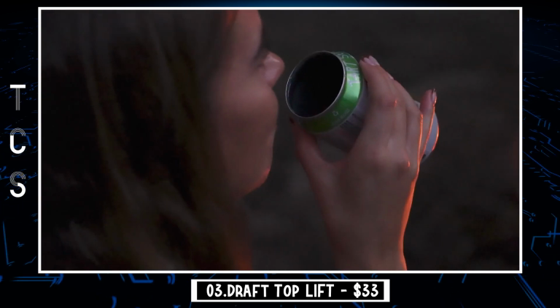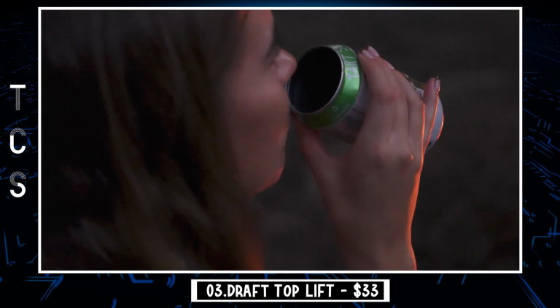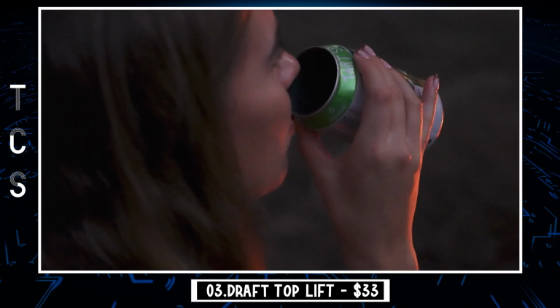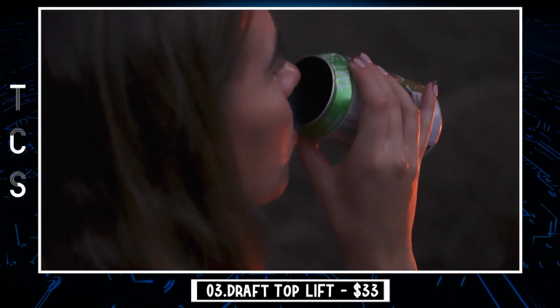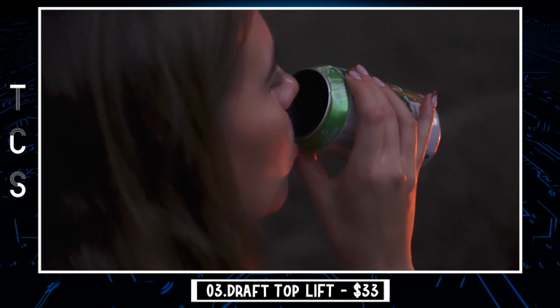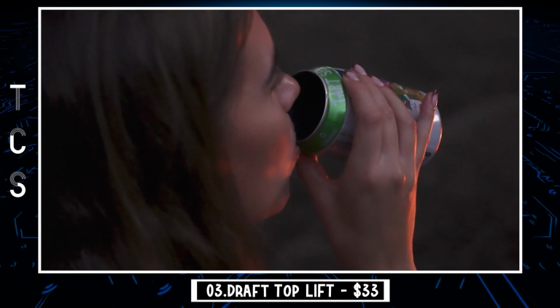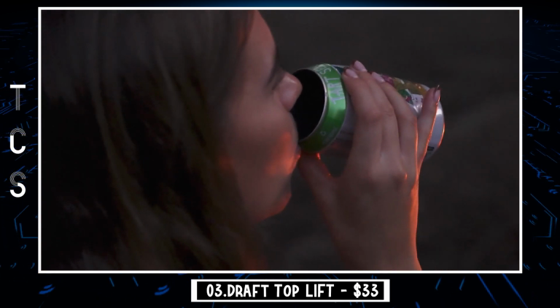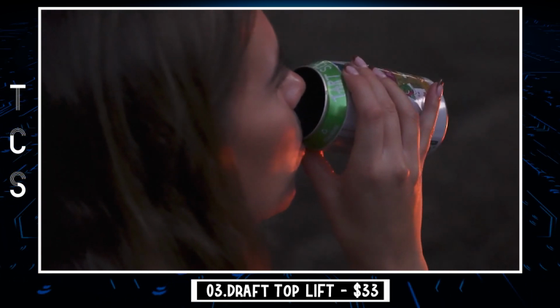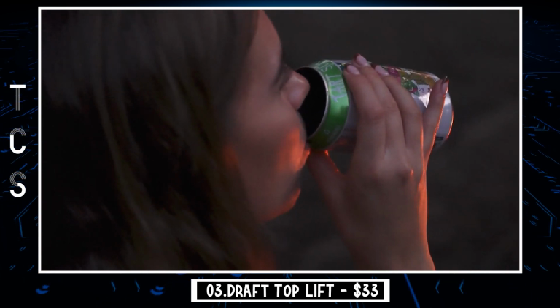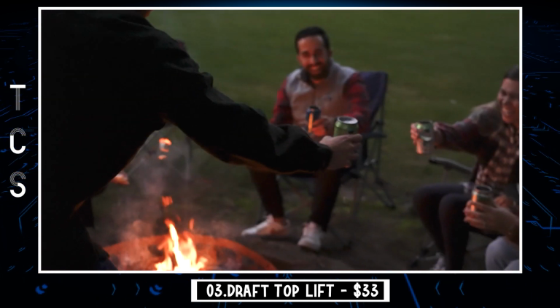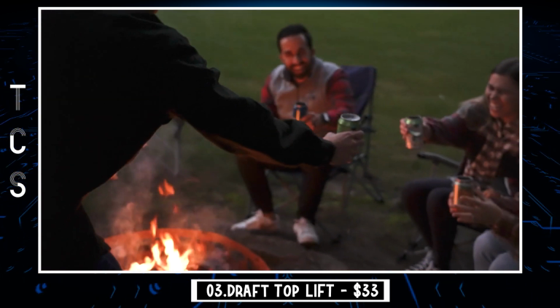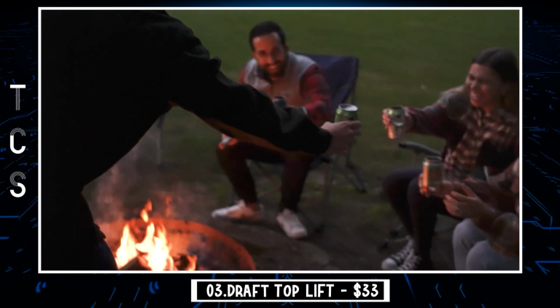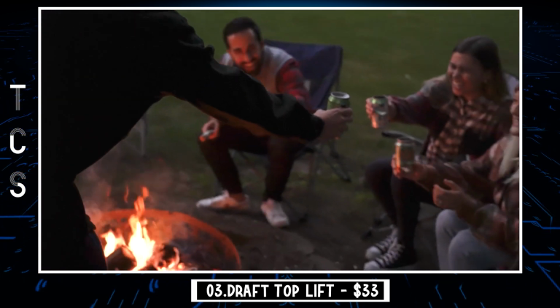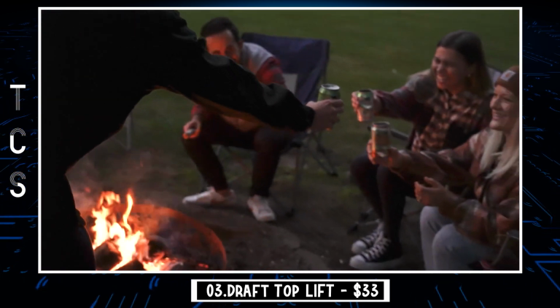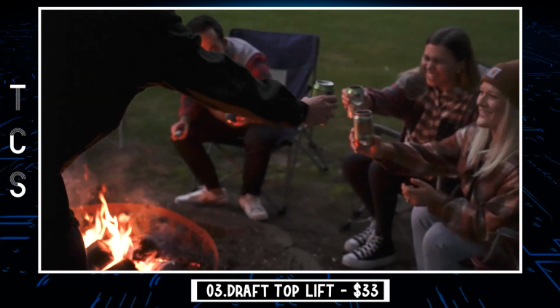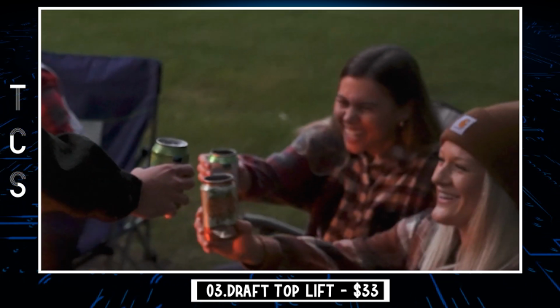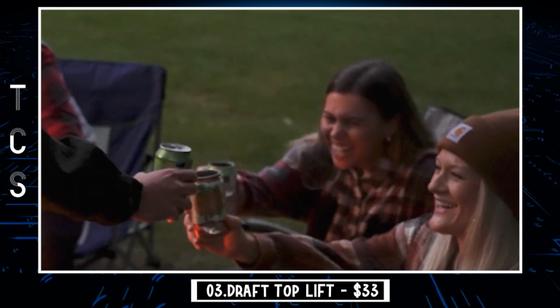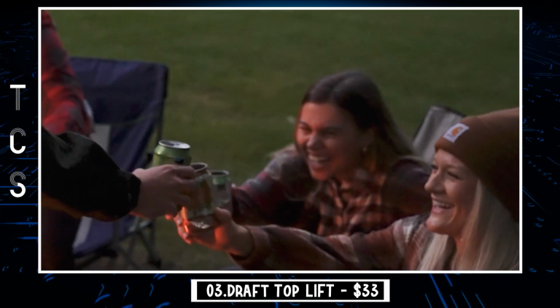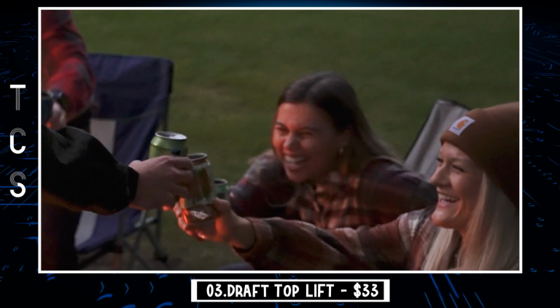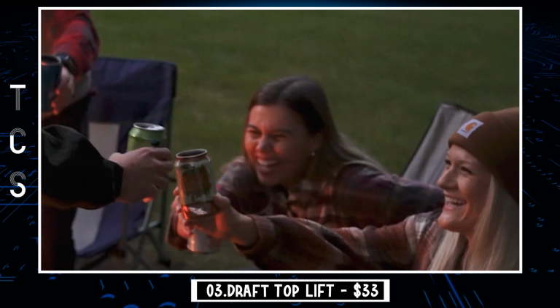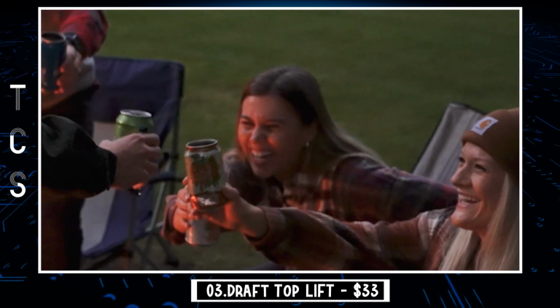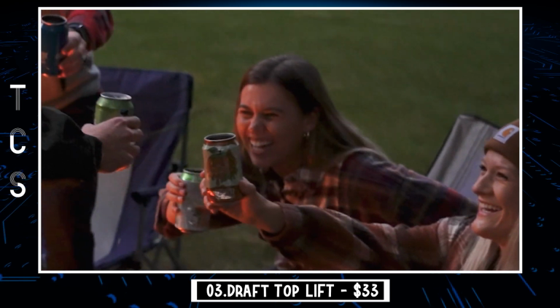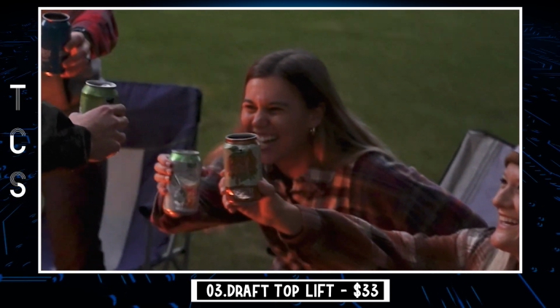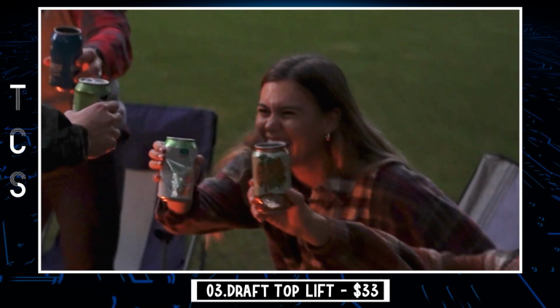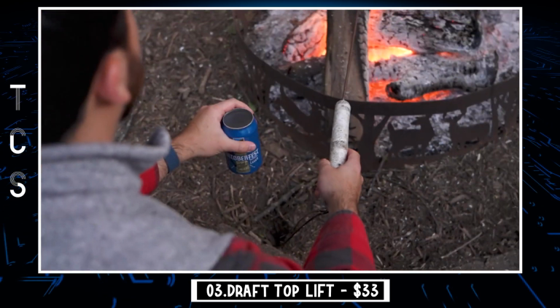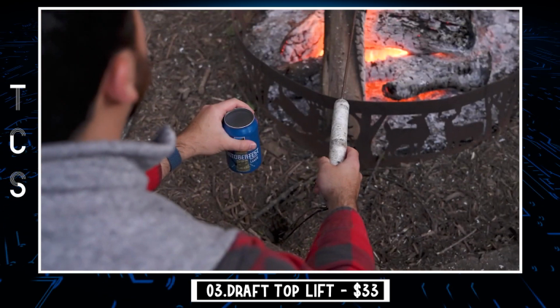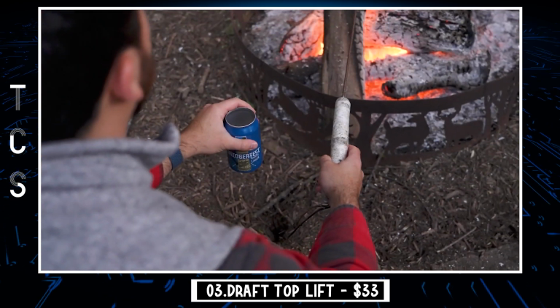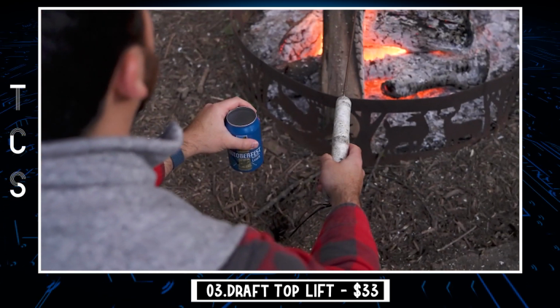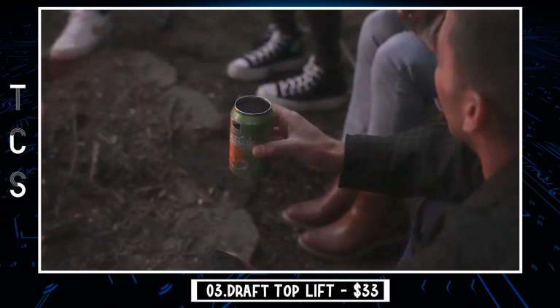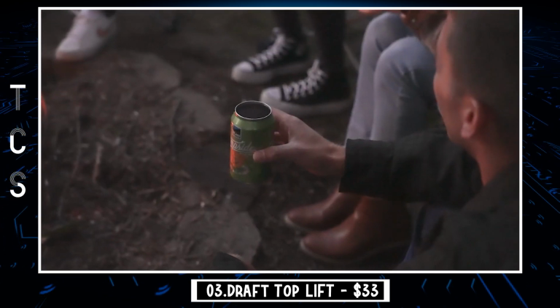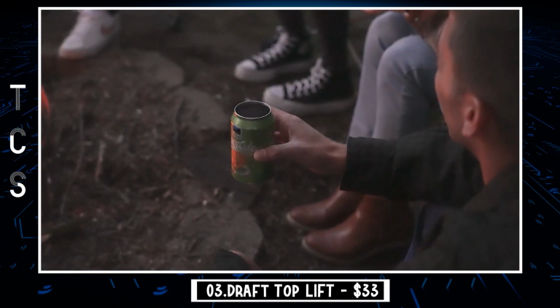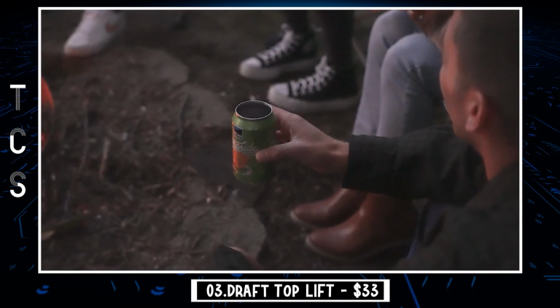Take it camping, traveling, to work — open your friends' and family's beverages so they enjoy the full flavor of their canned drink like never before.